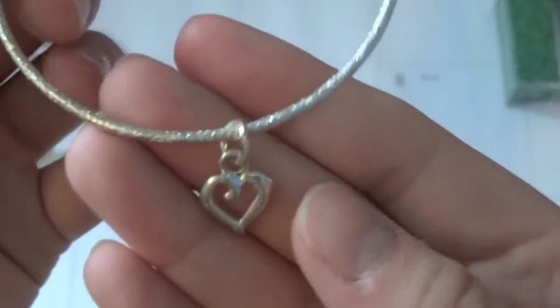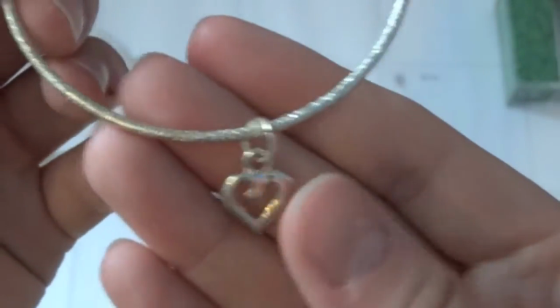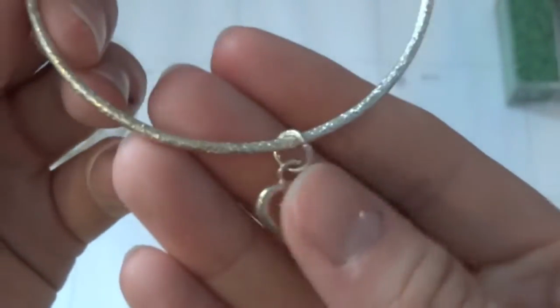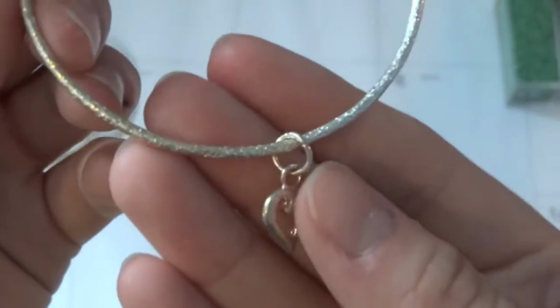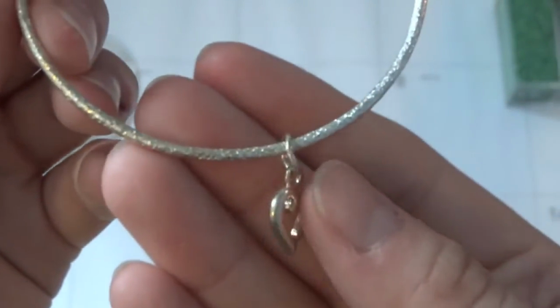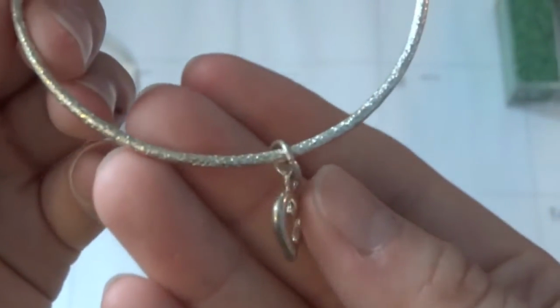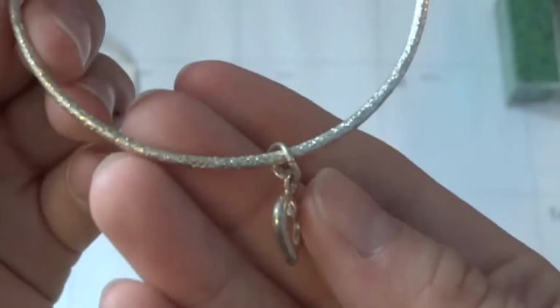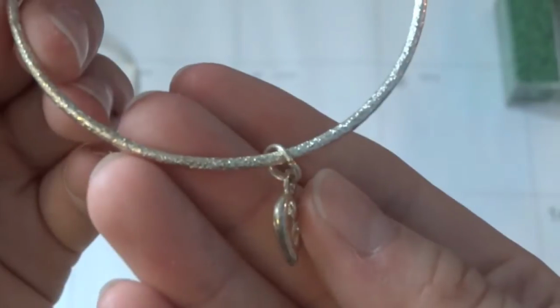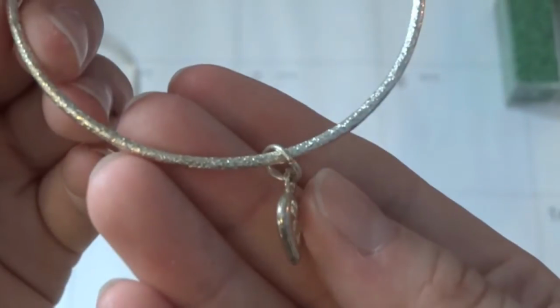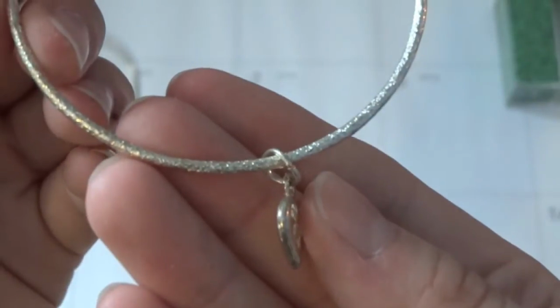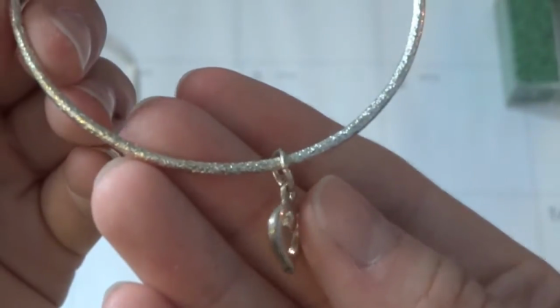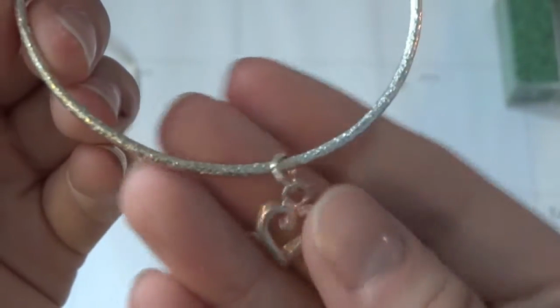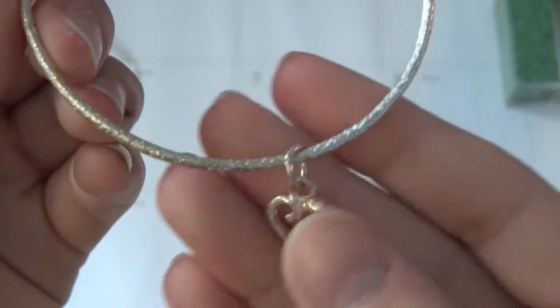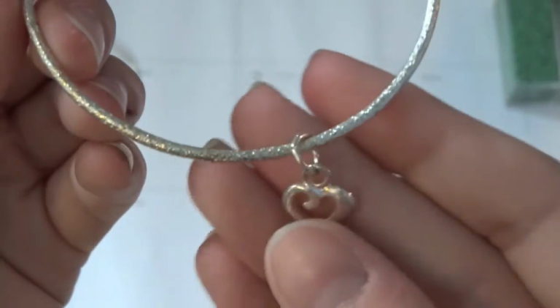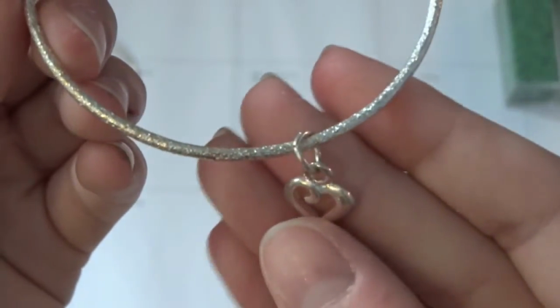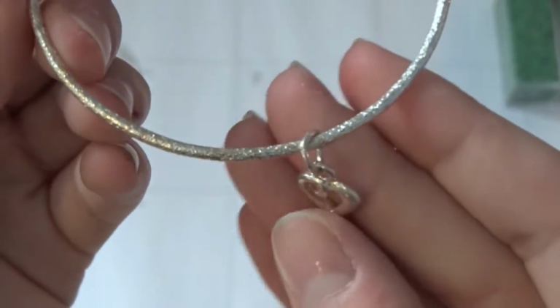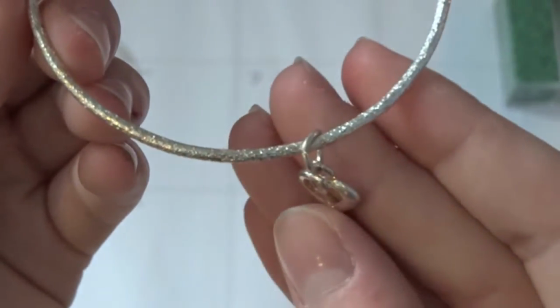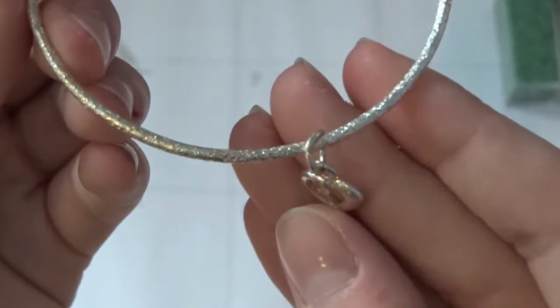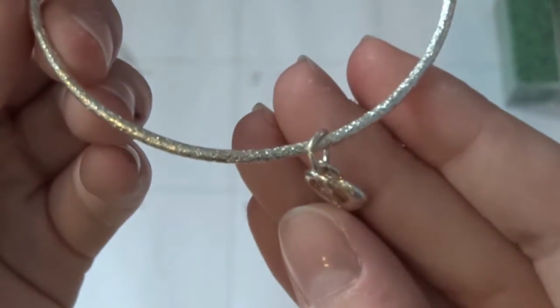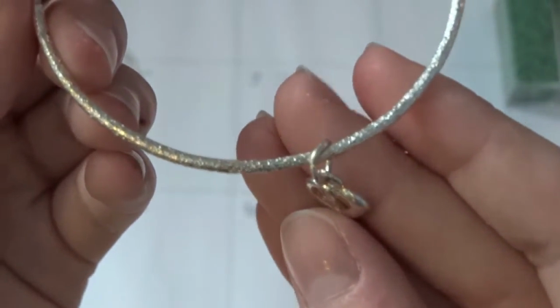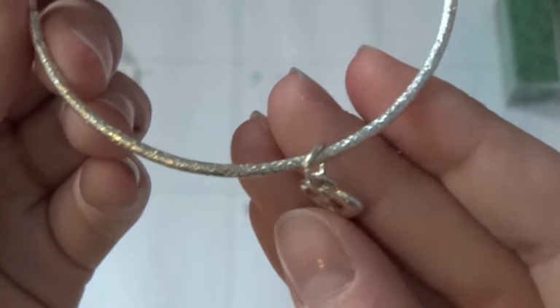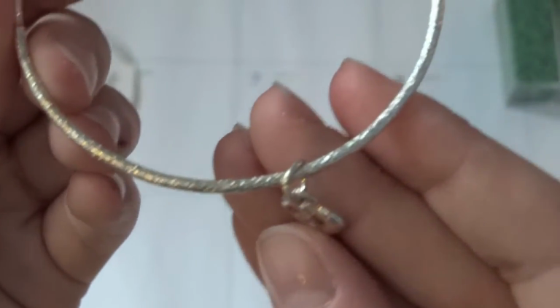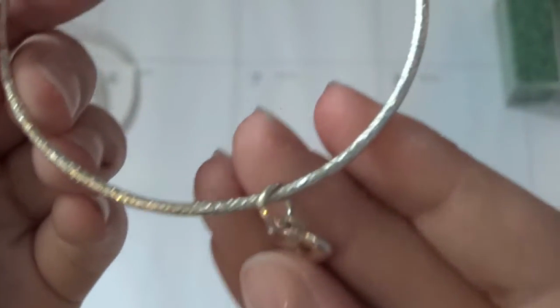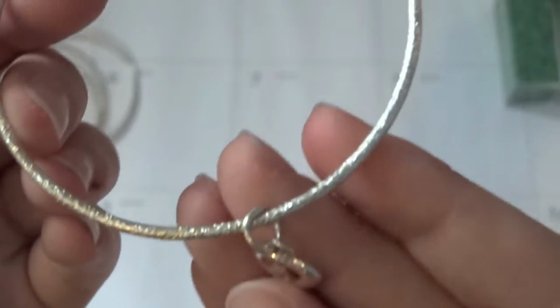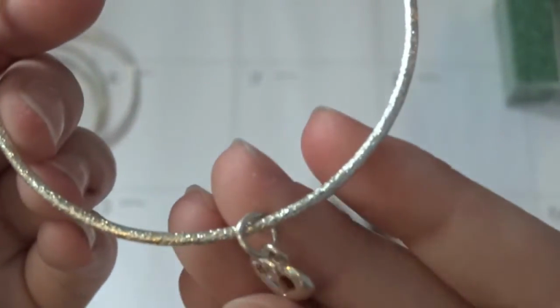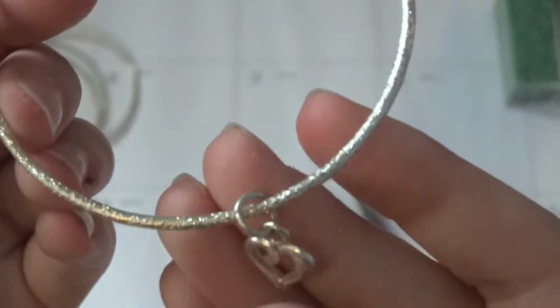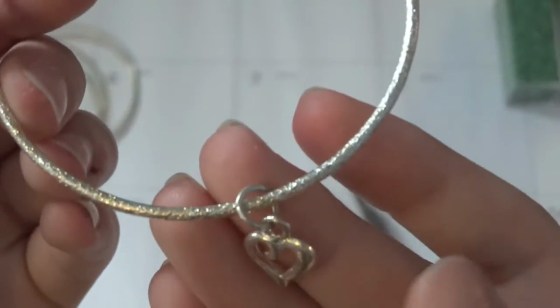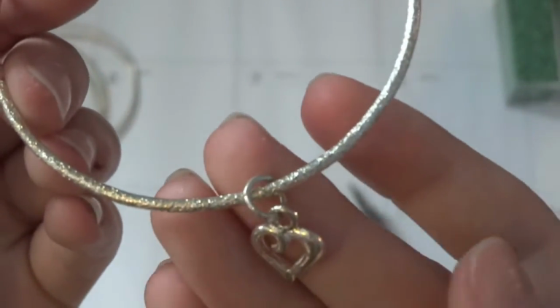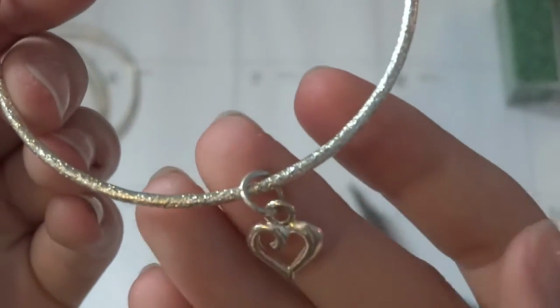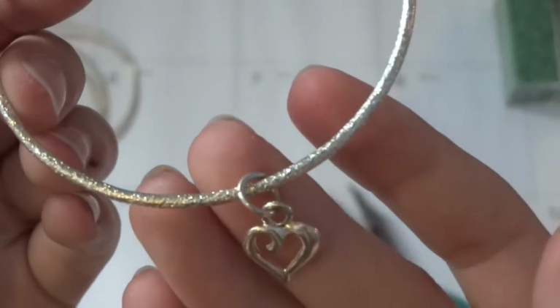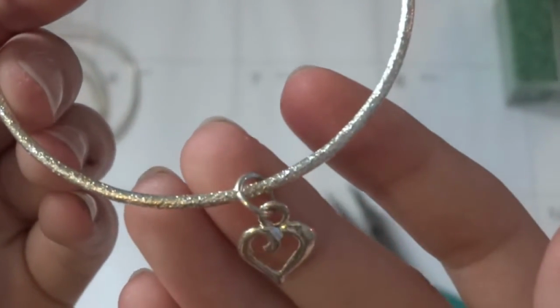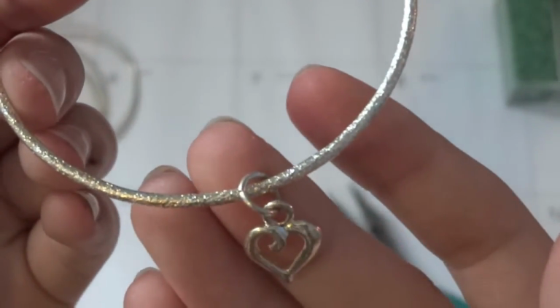So if your bangles have any charms on them, then just simply take them off with the jewelry pliers.